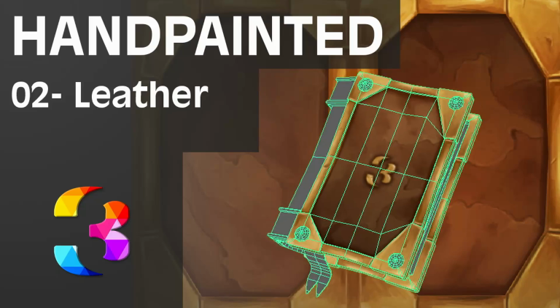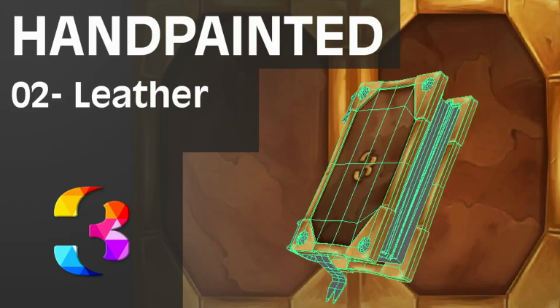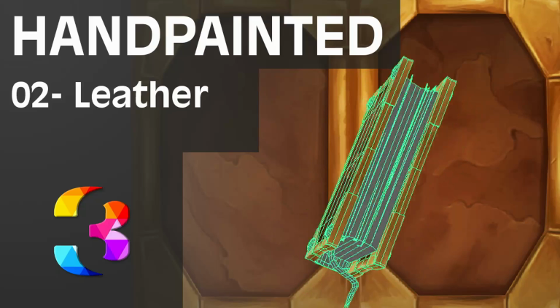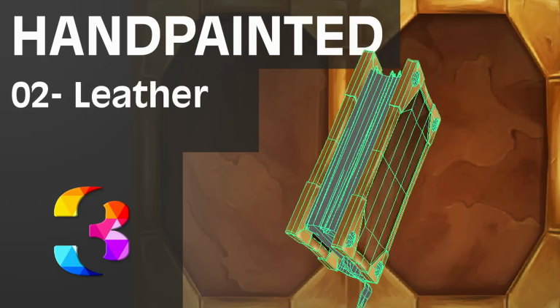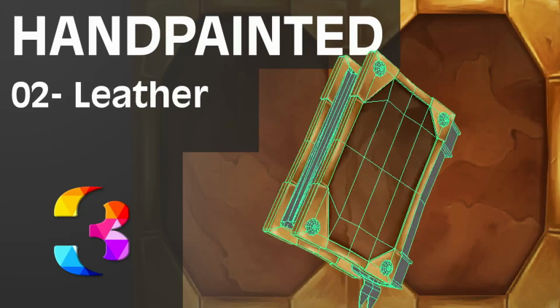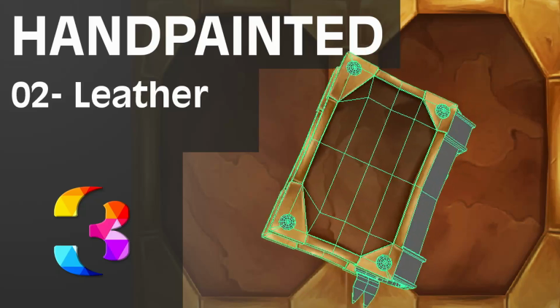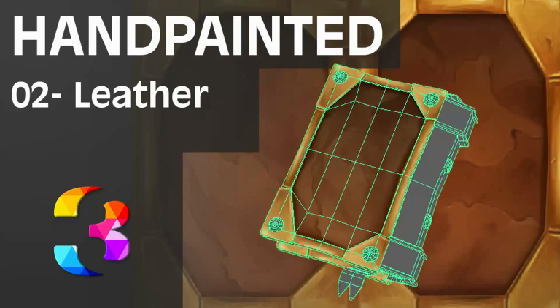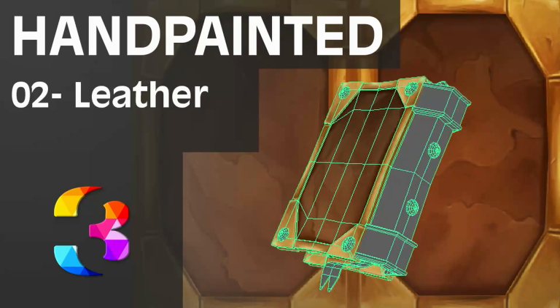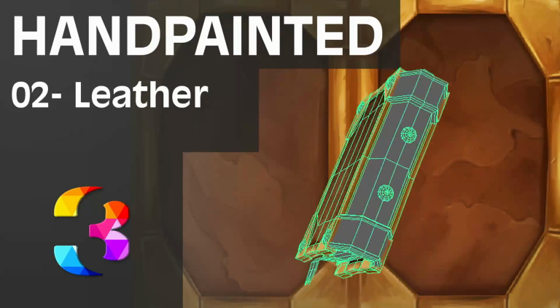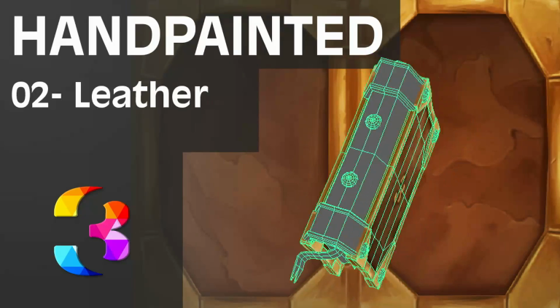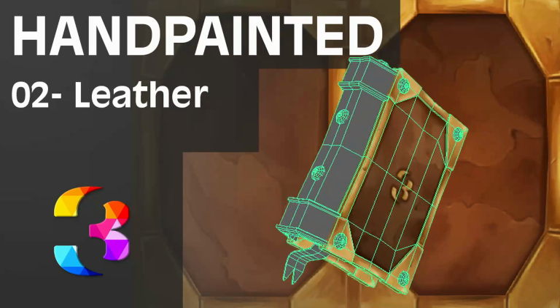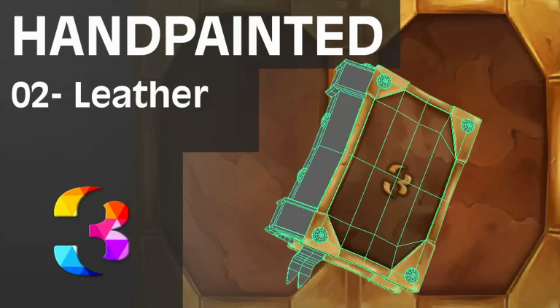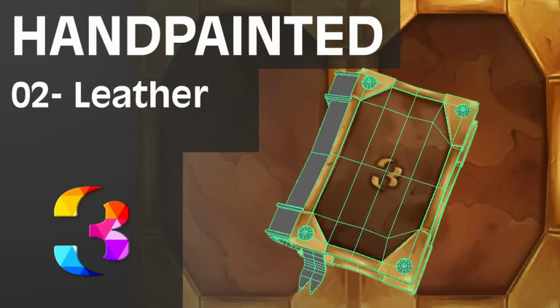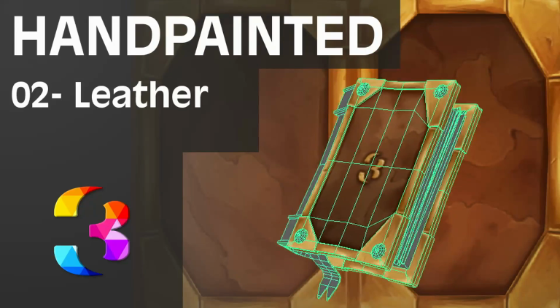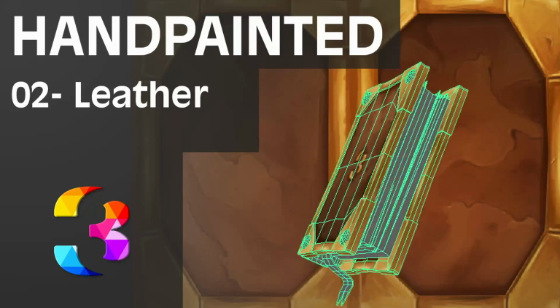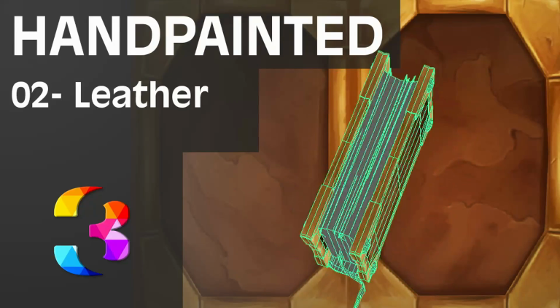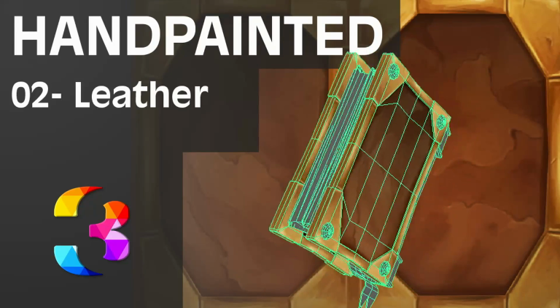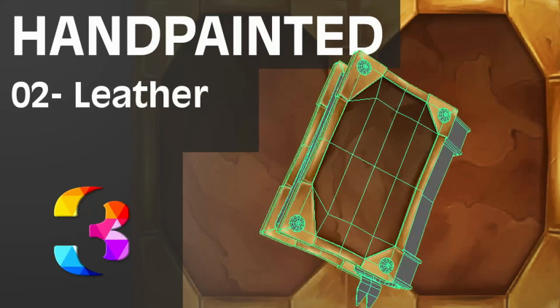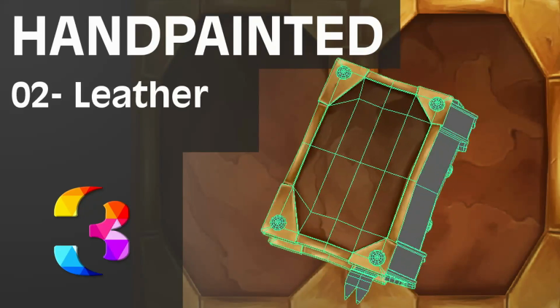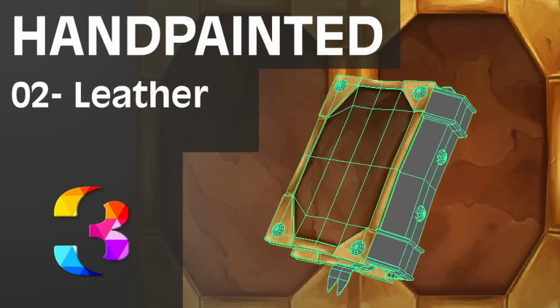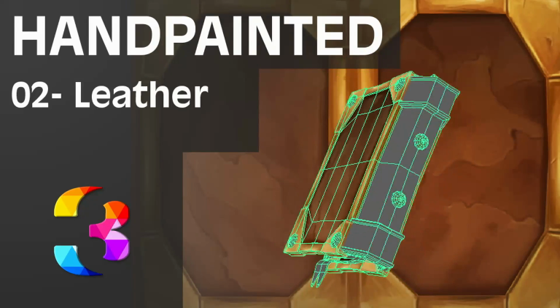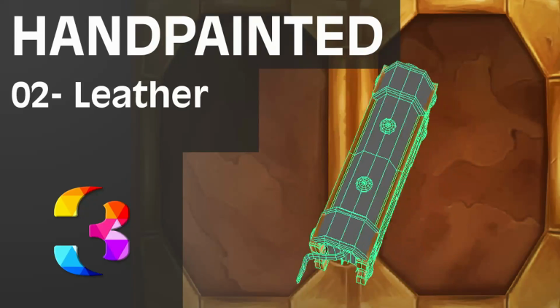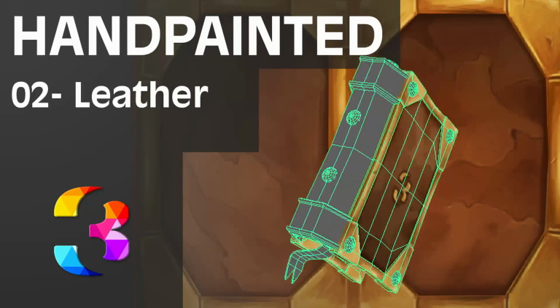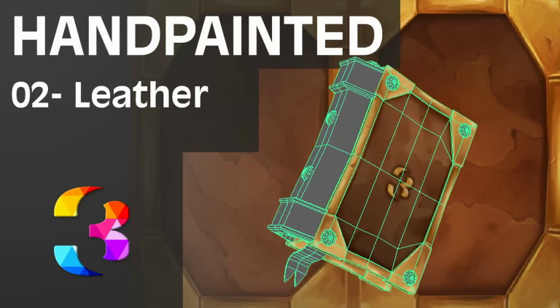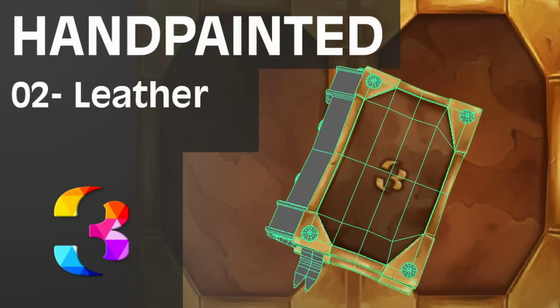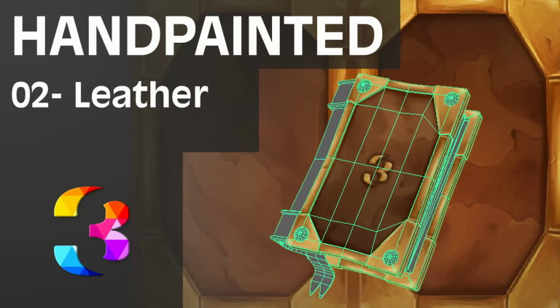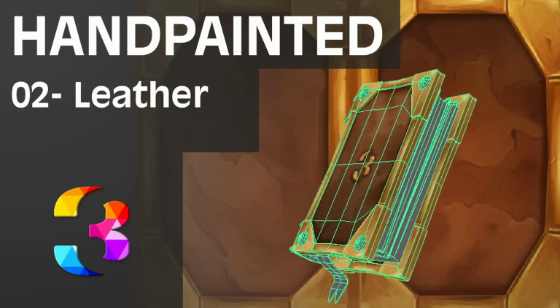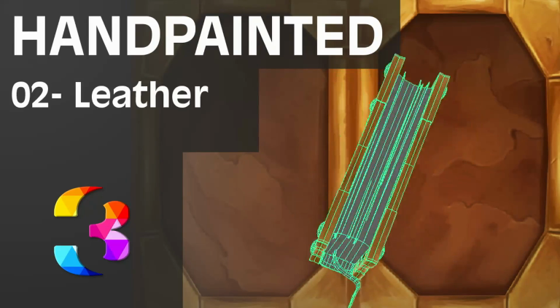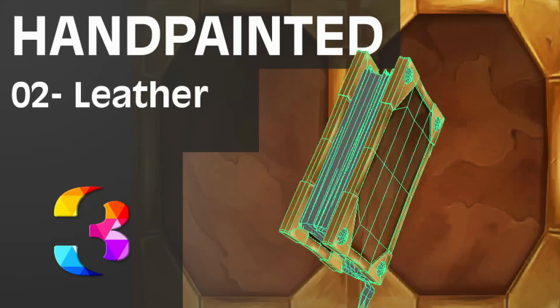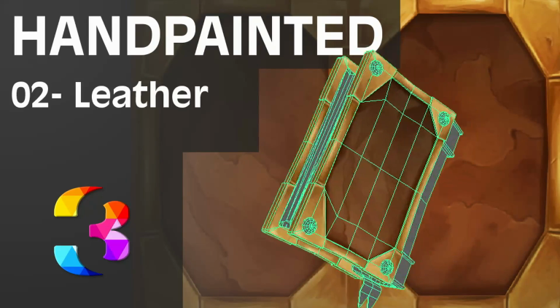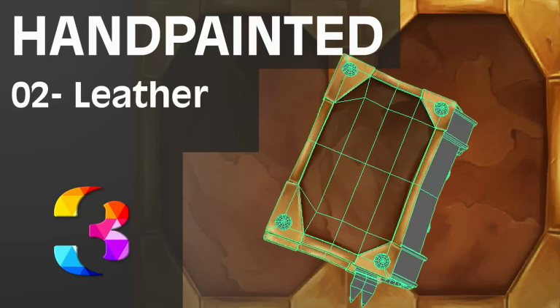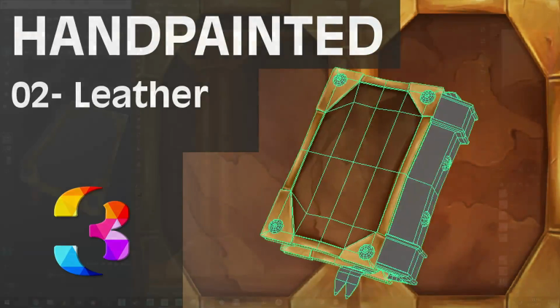Hi, my name is Jason Reneau and this is the second video in my hand-painted series. Let's get to it.